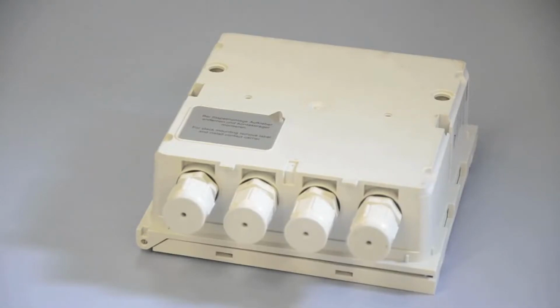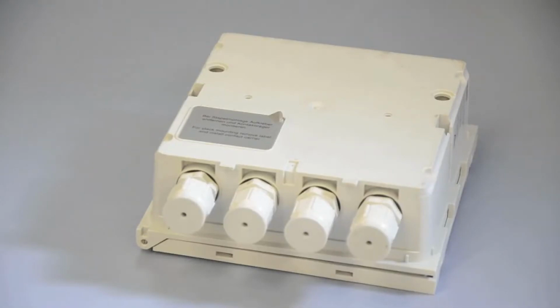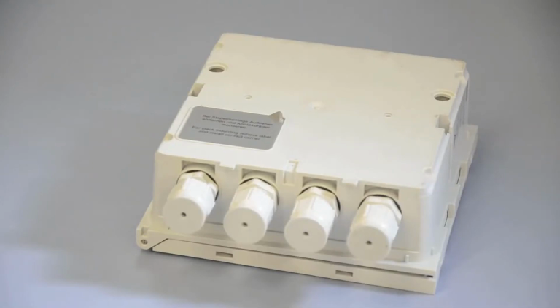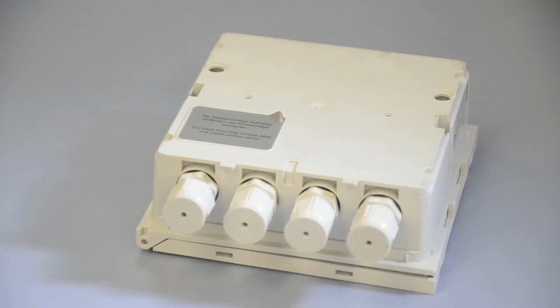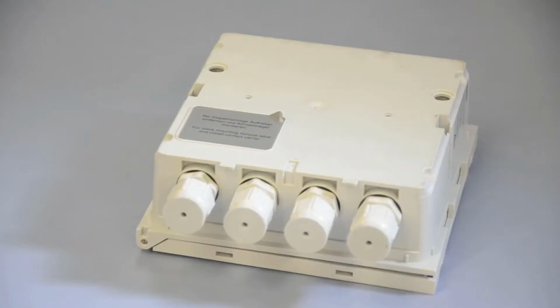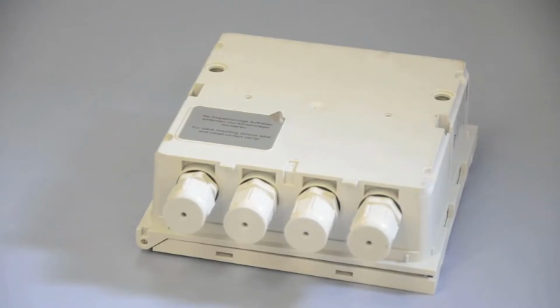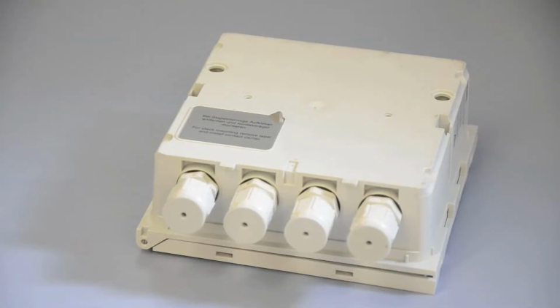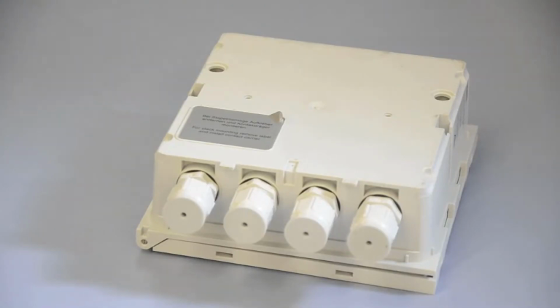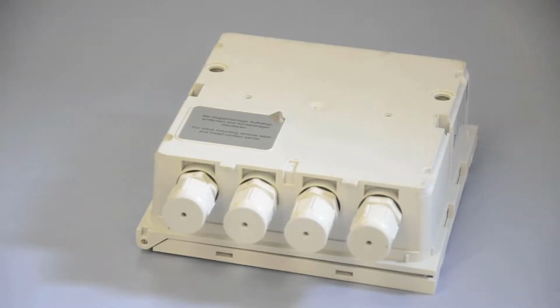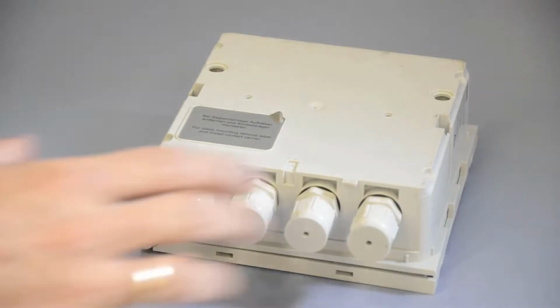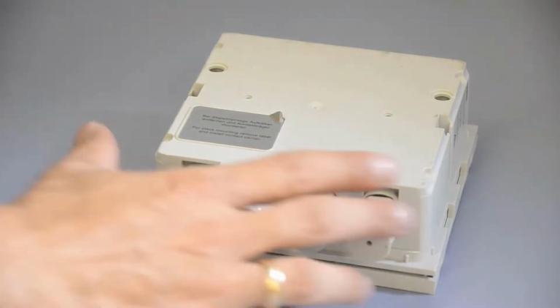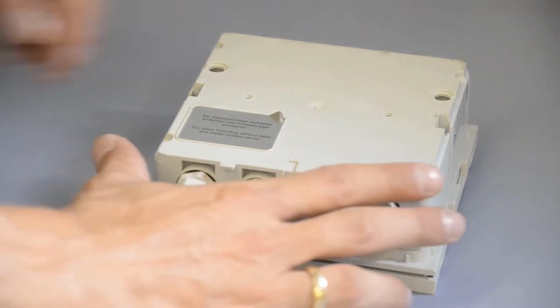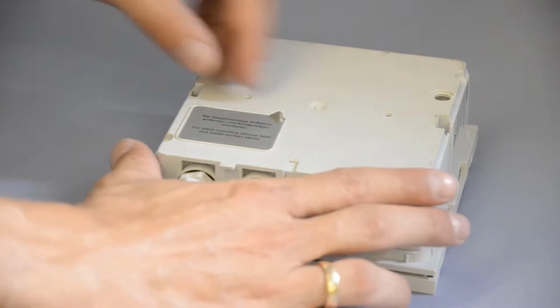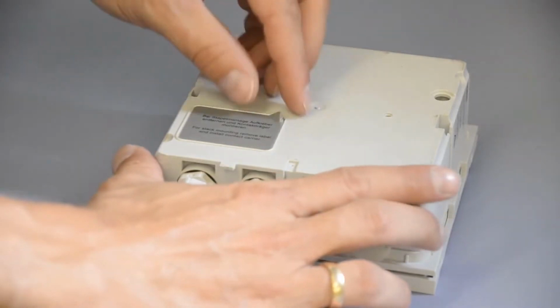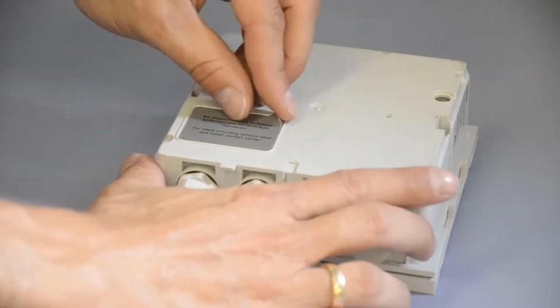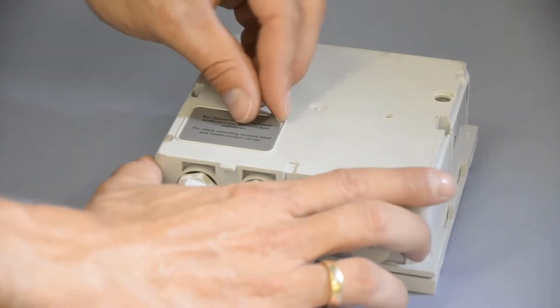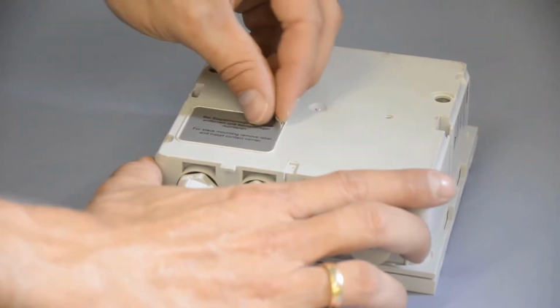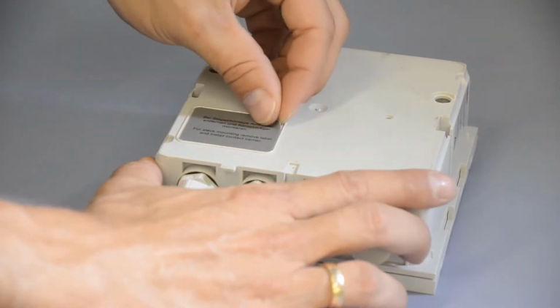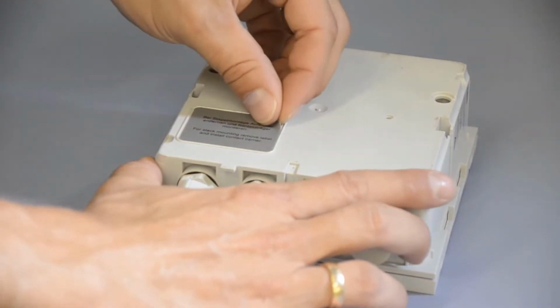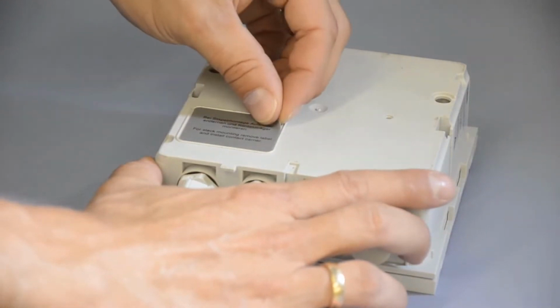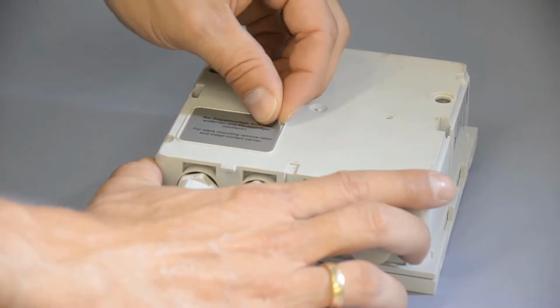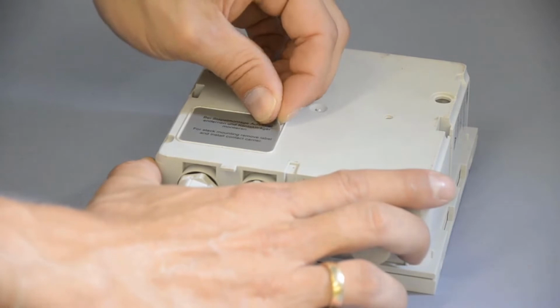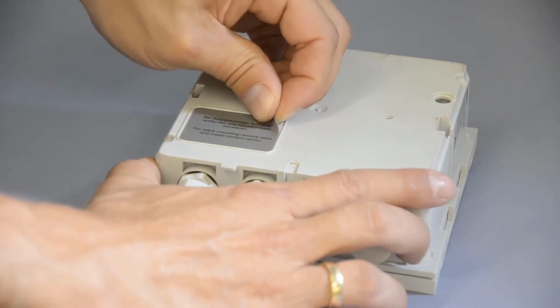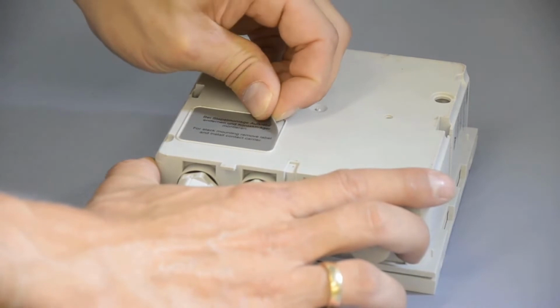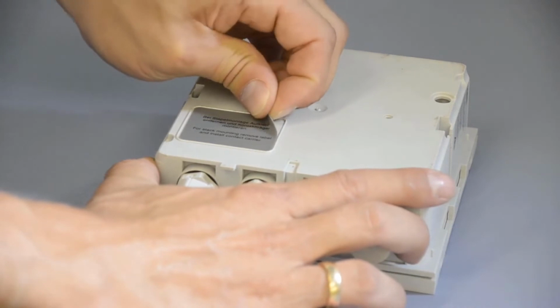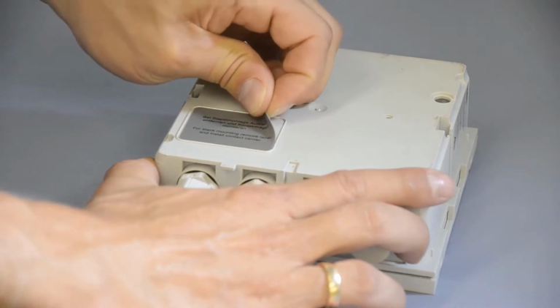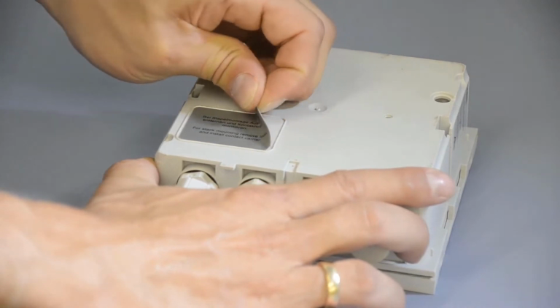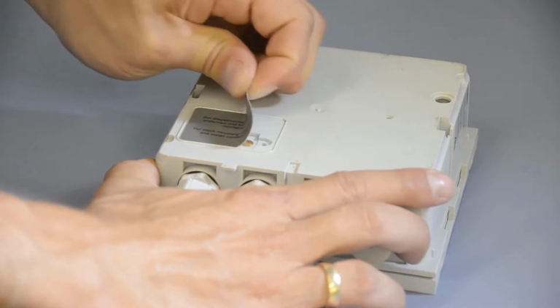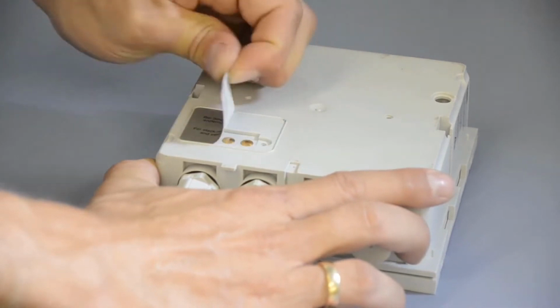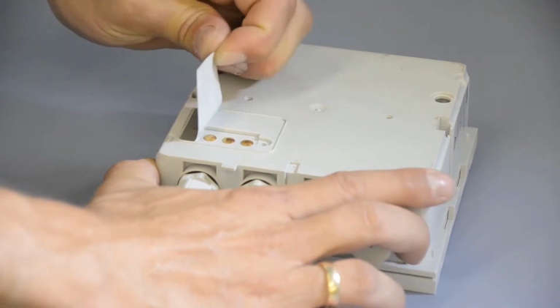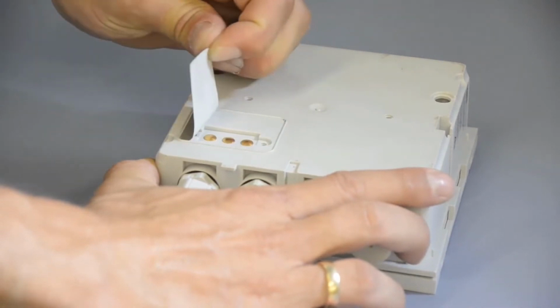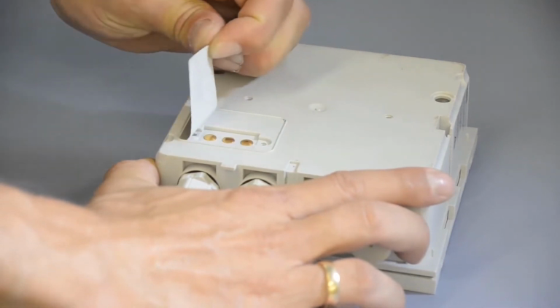Then remove the sticker on the back of the incoming module and screw in the diode transmitter.